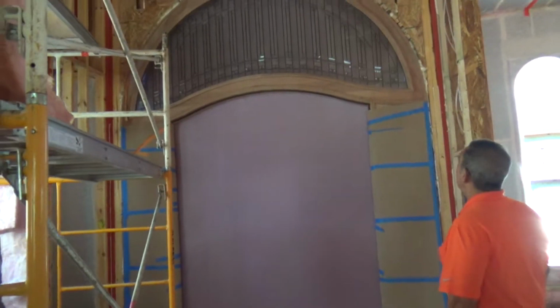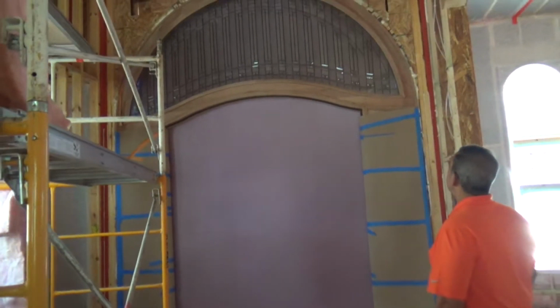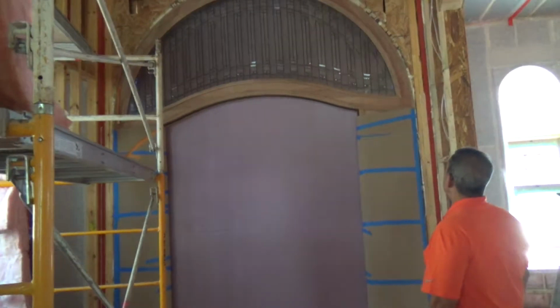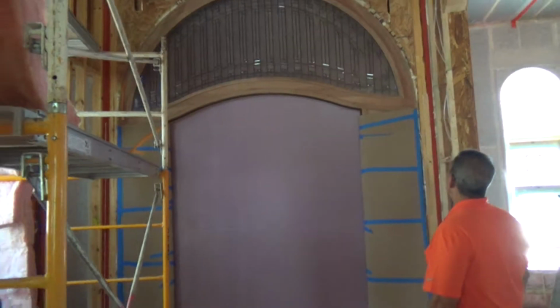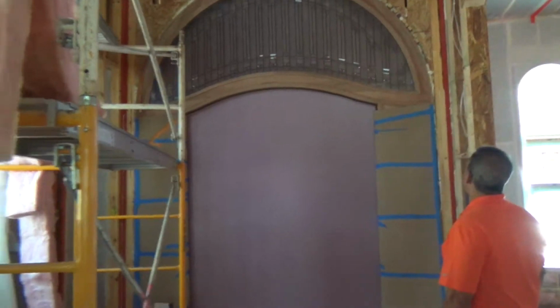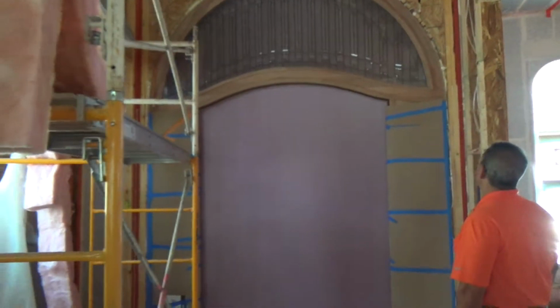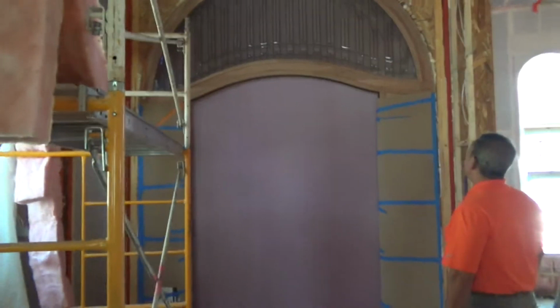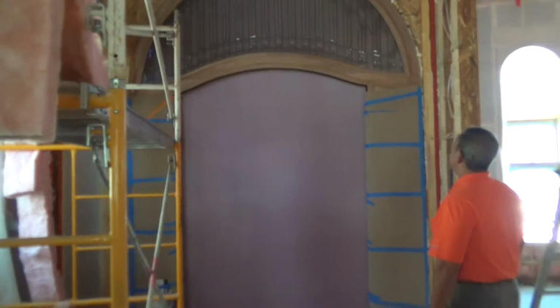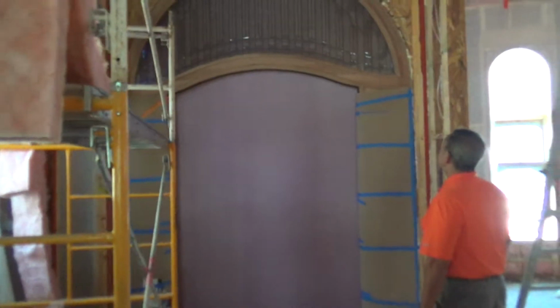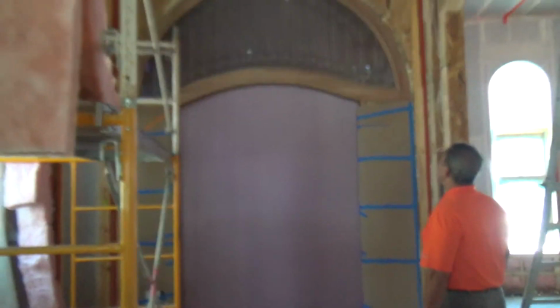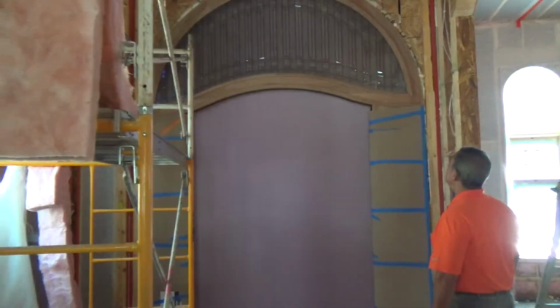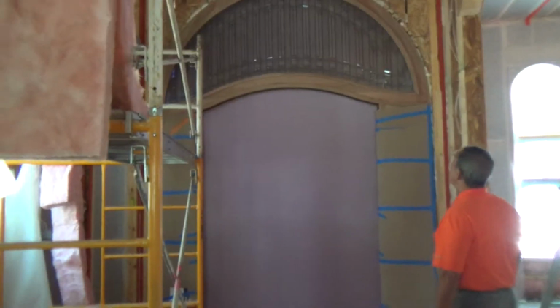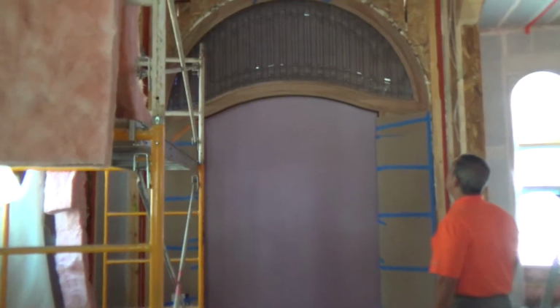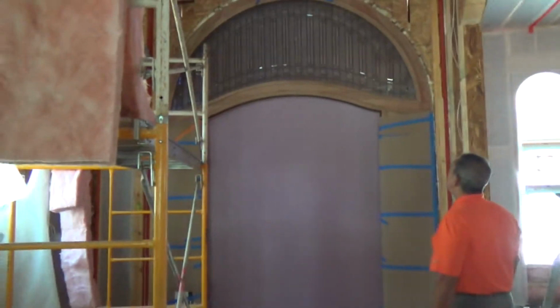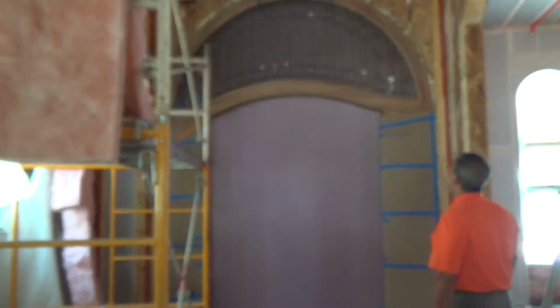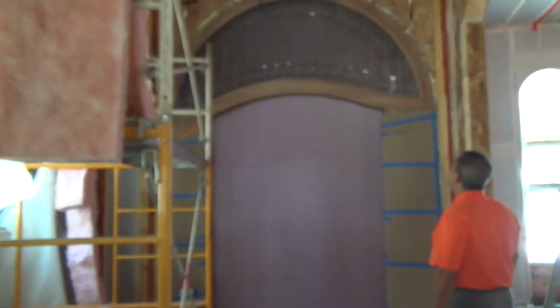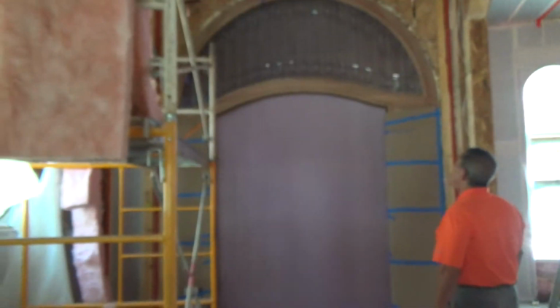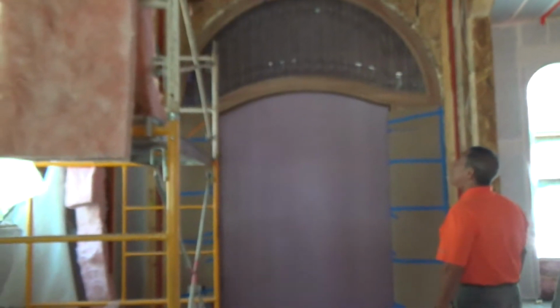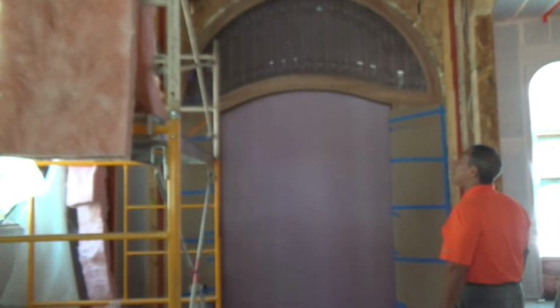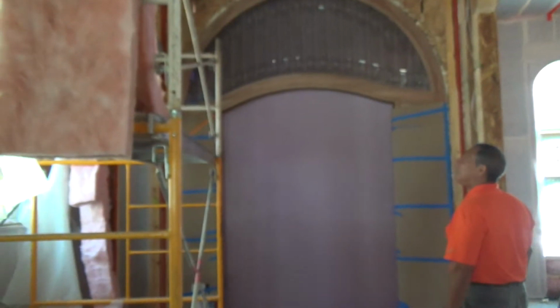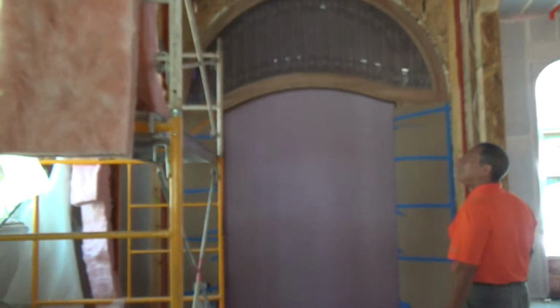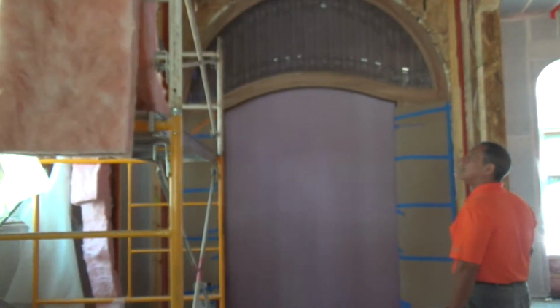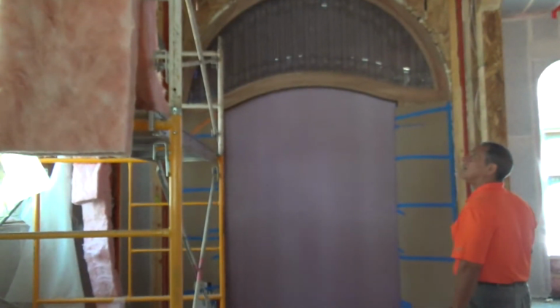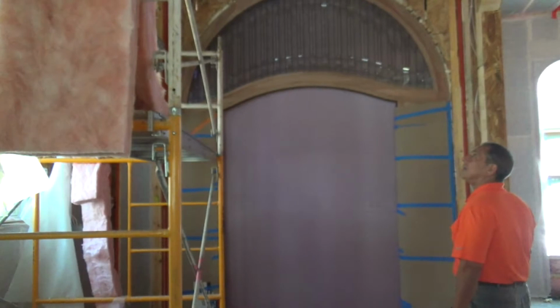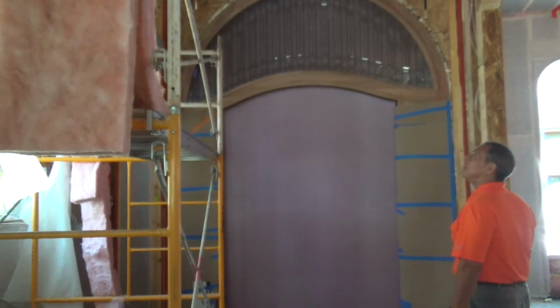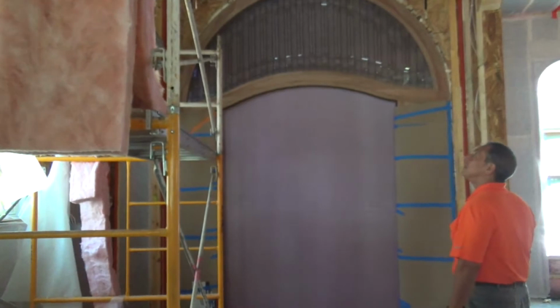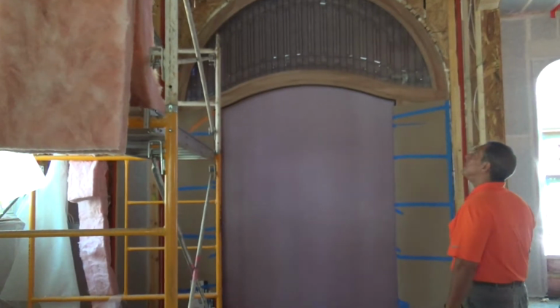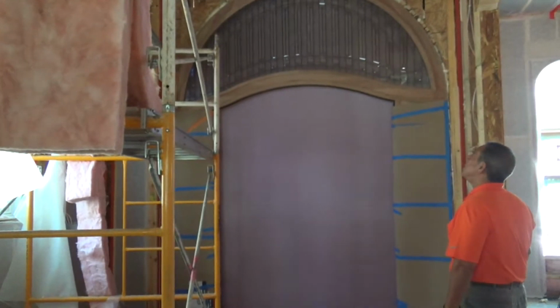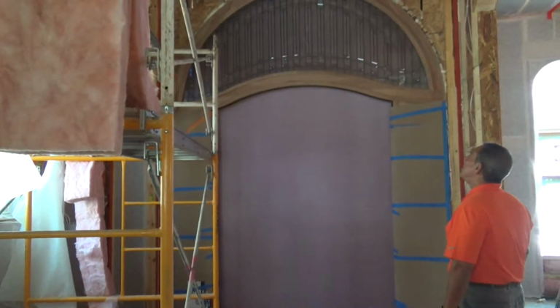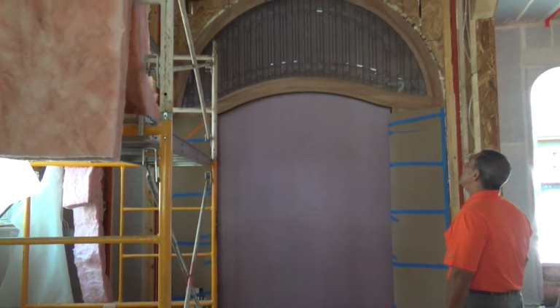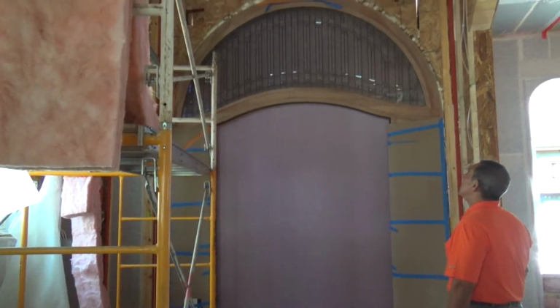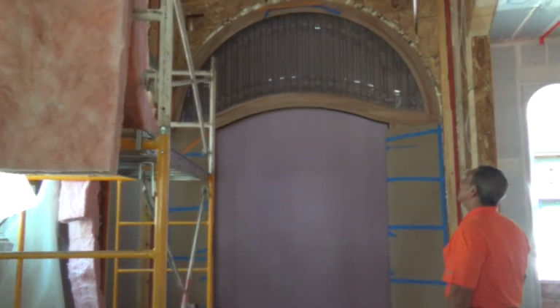That's going to blow a whole lot of light into this. Yeah, it sure is. That's going to be stunning.